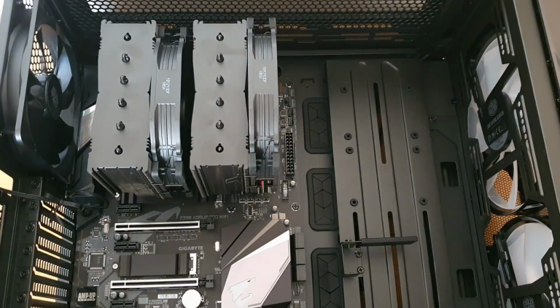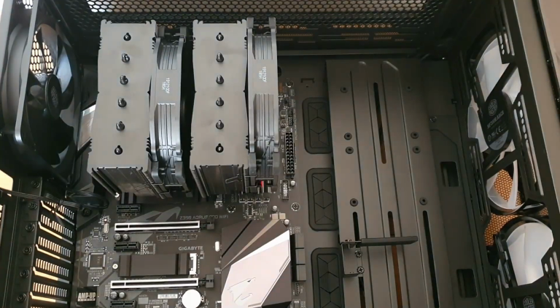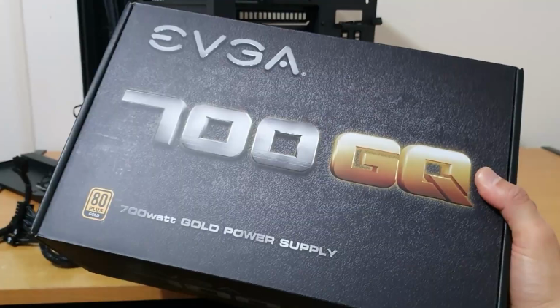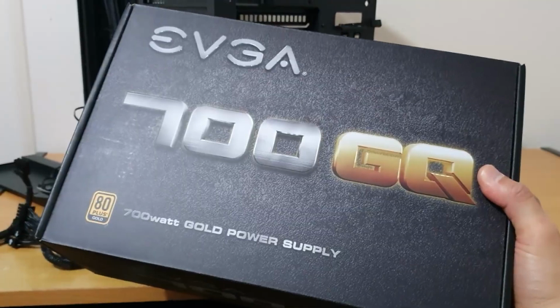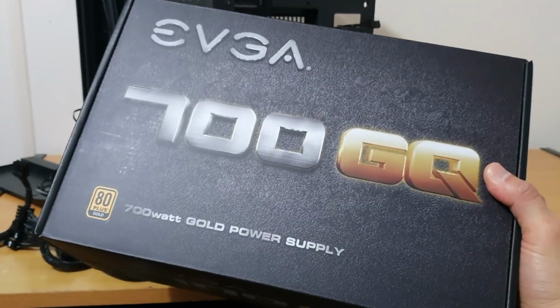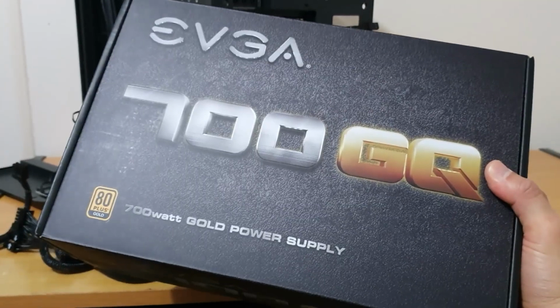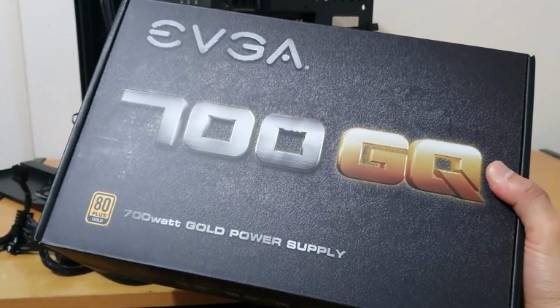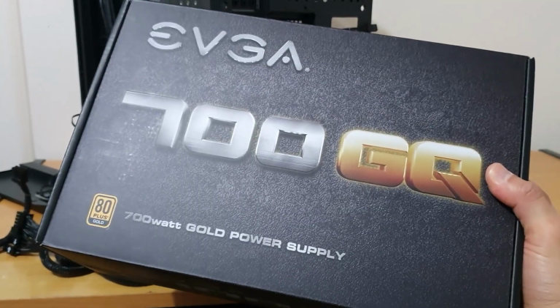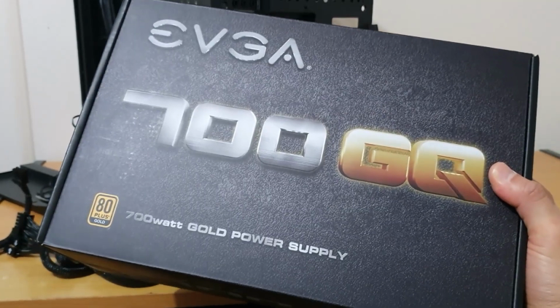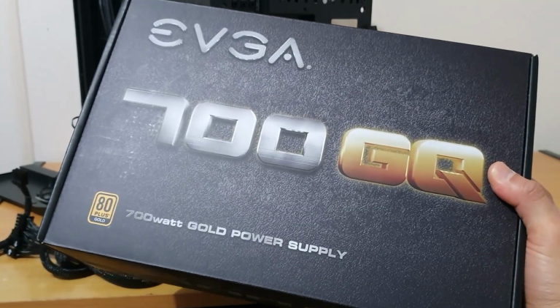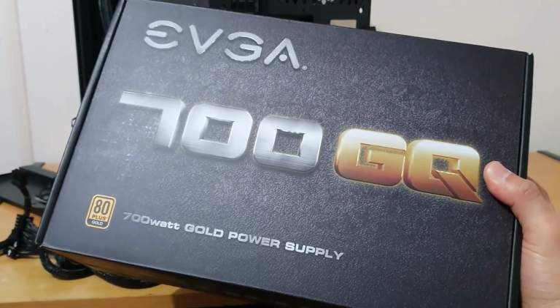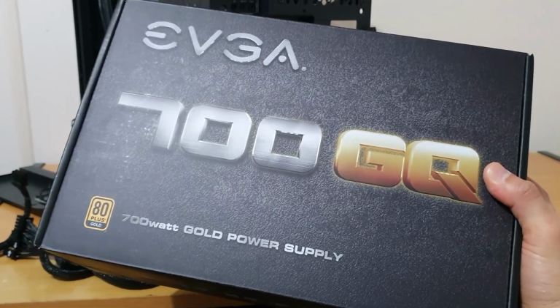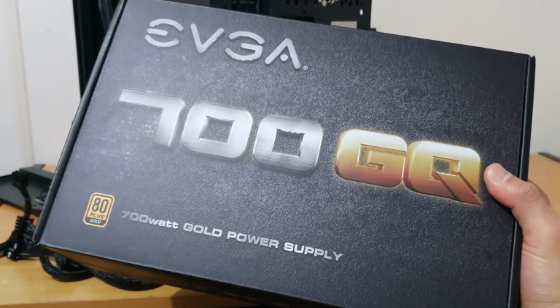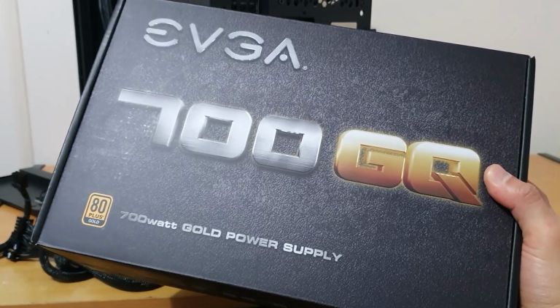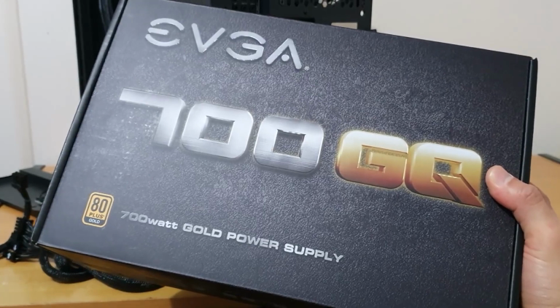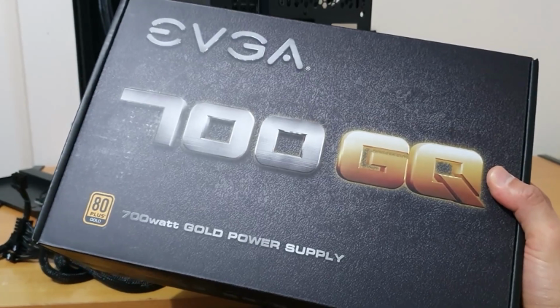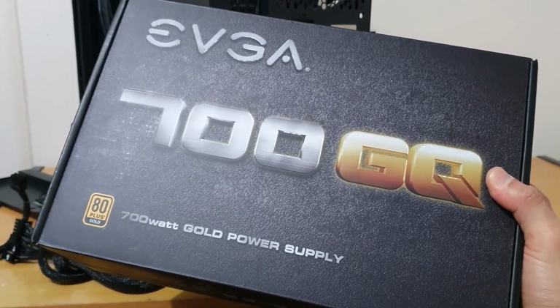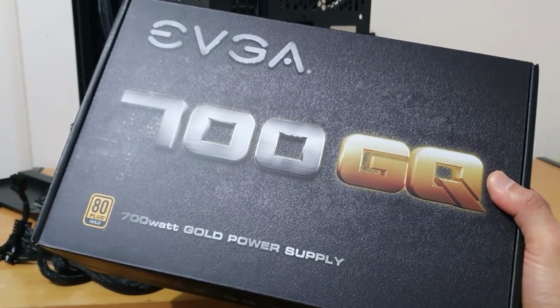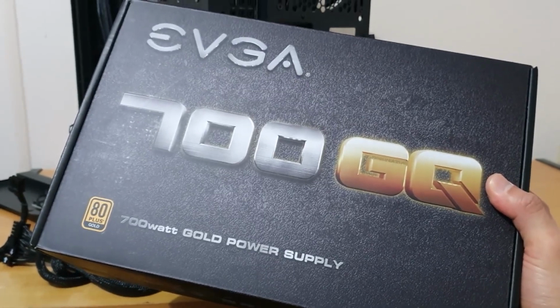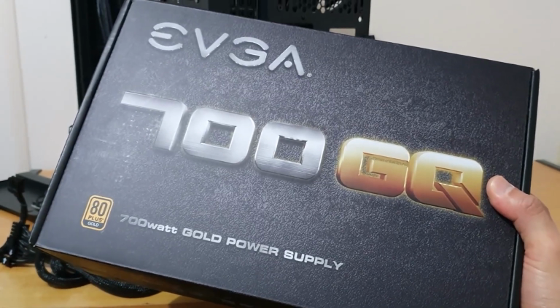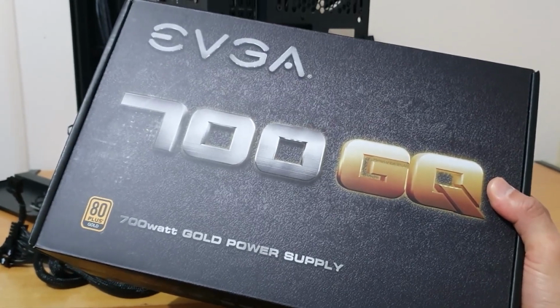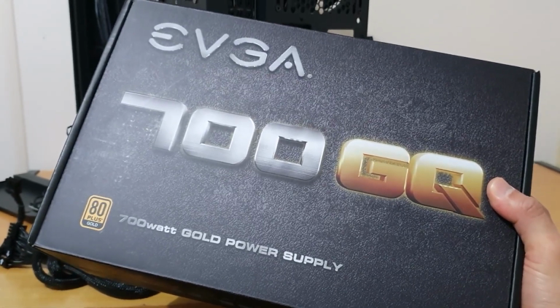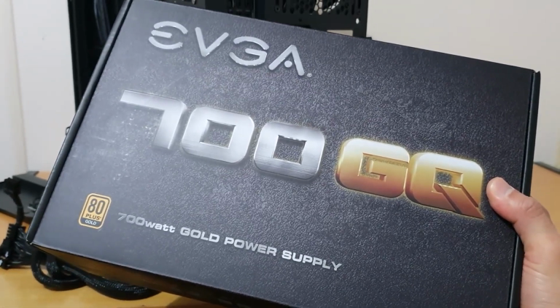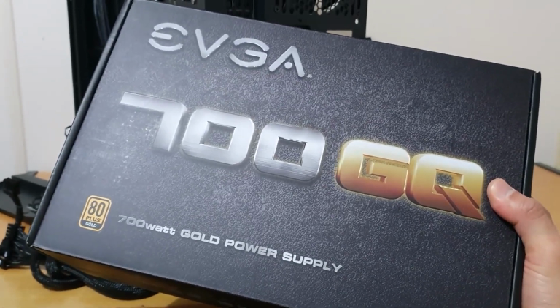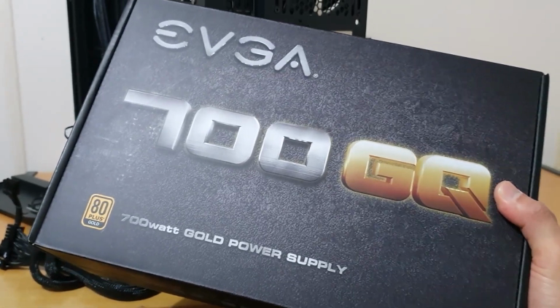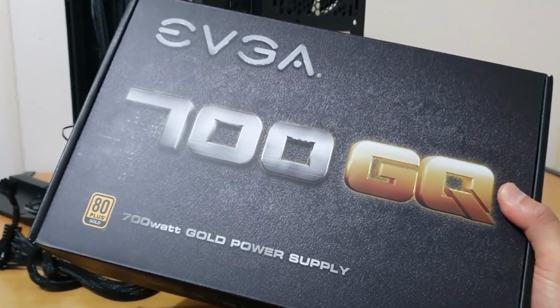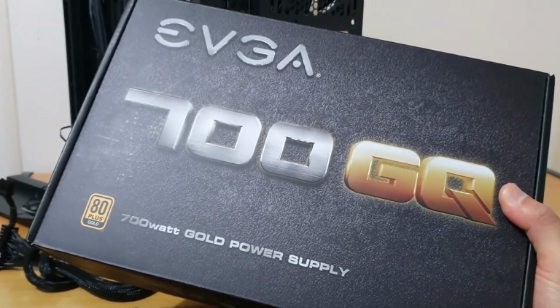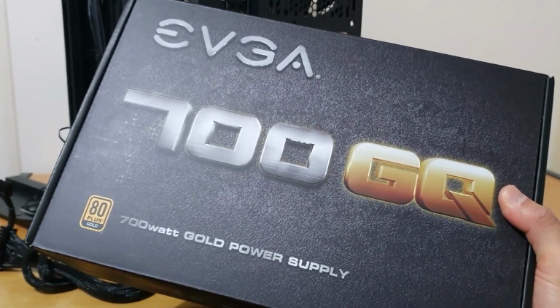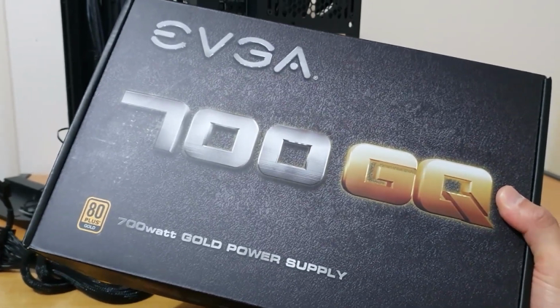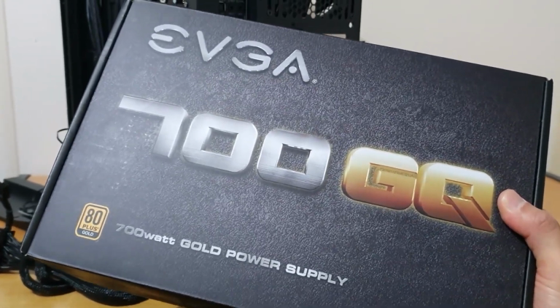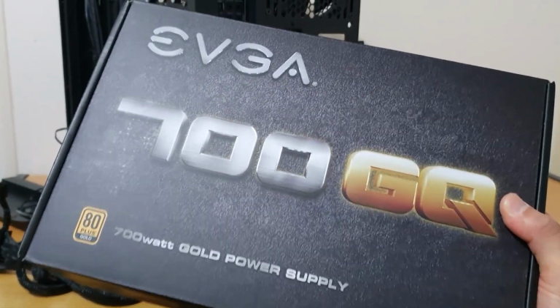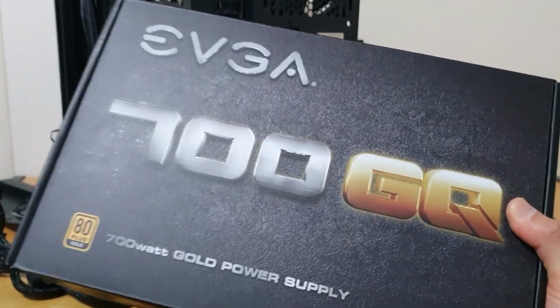I've gone with a 700W semi-modular power supply by EVGA. For my graphics card, I've gone with the ASUS ROG Strix RTX 2080 Ti.